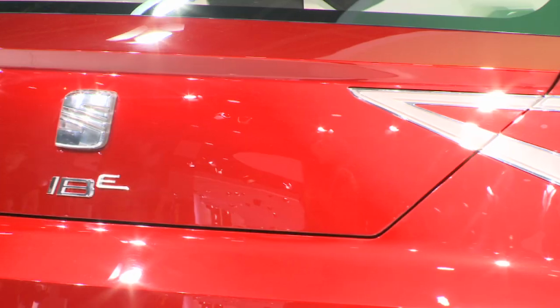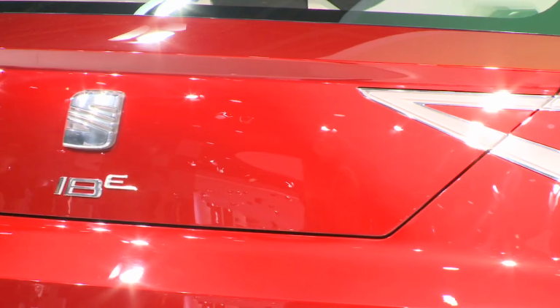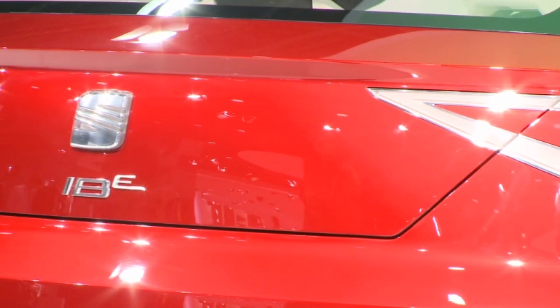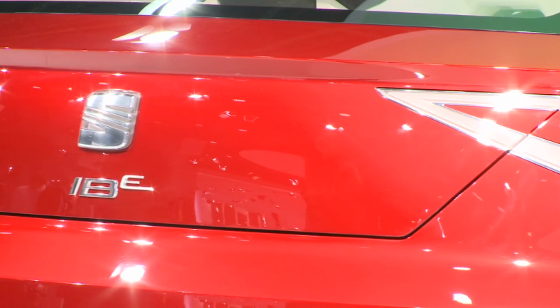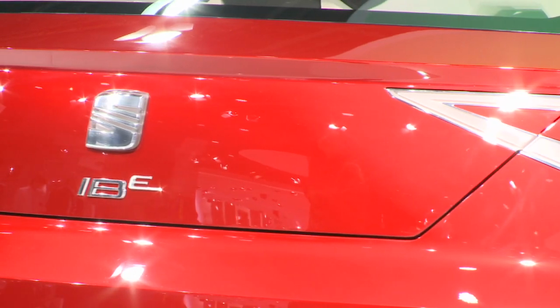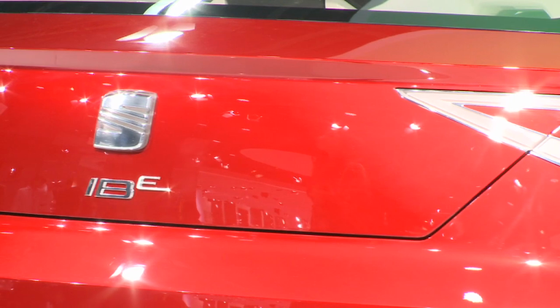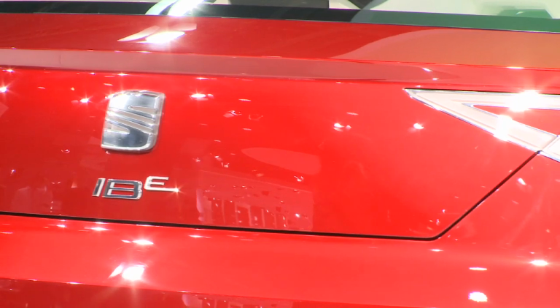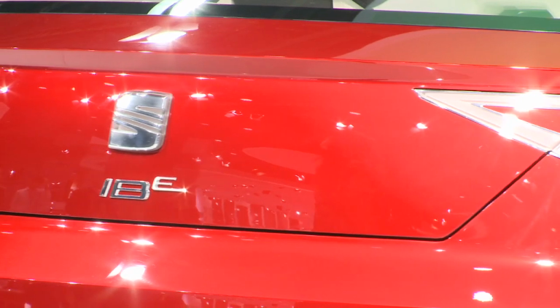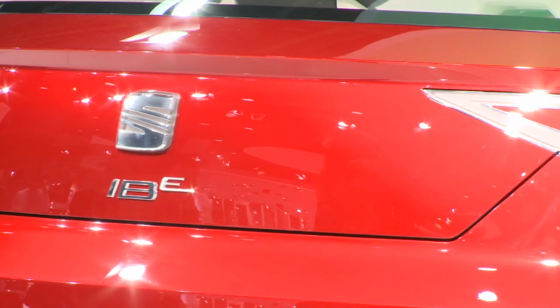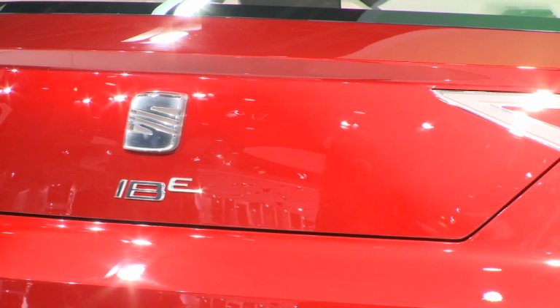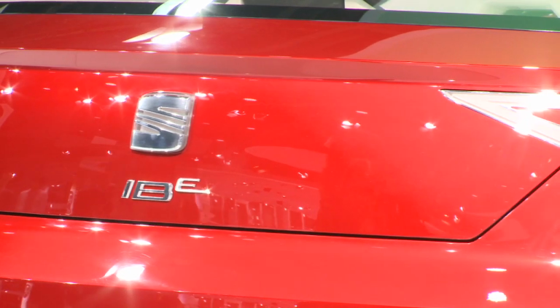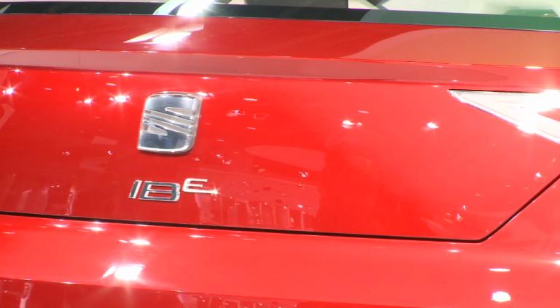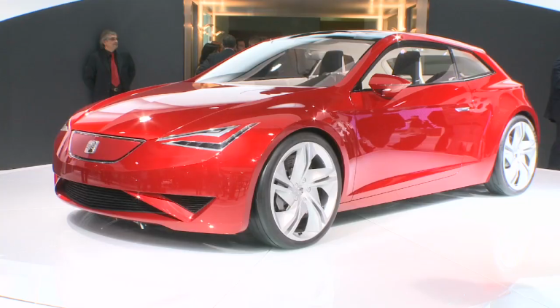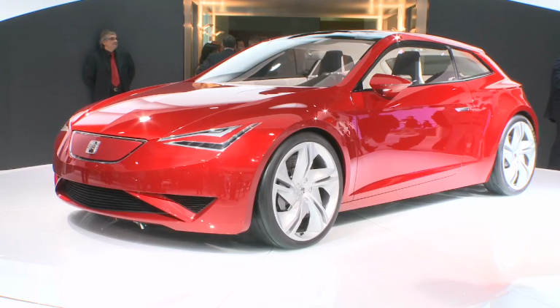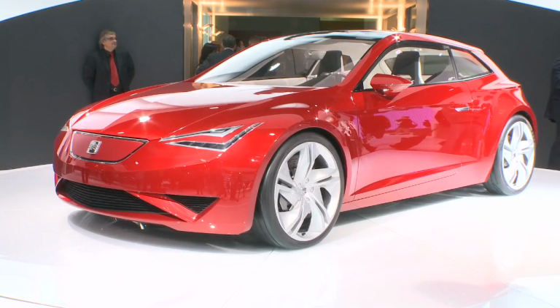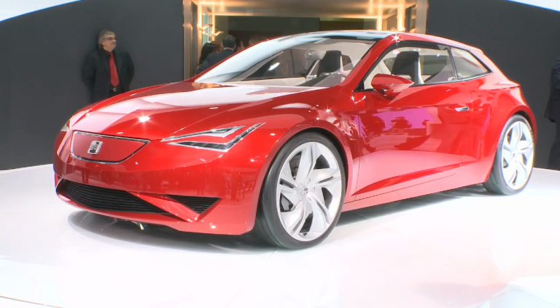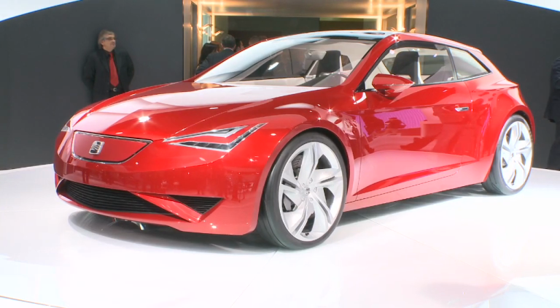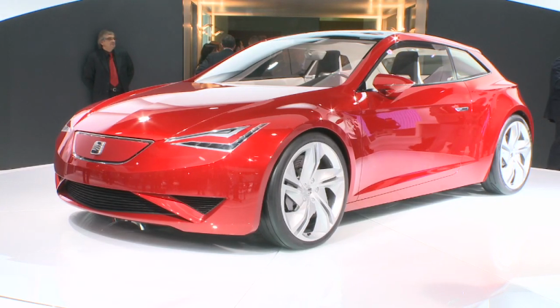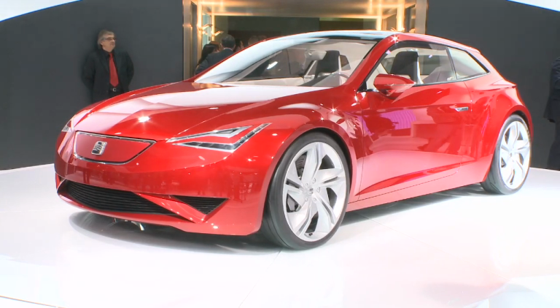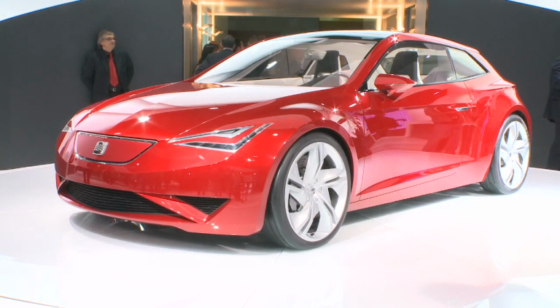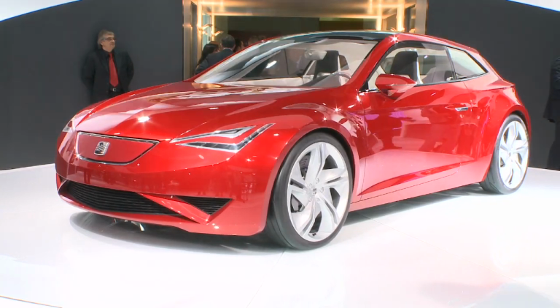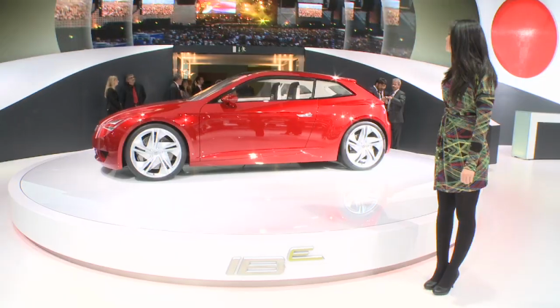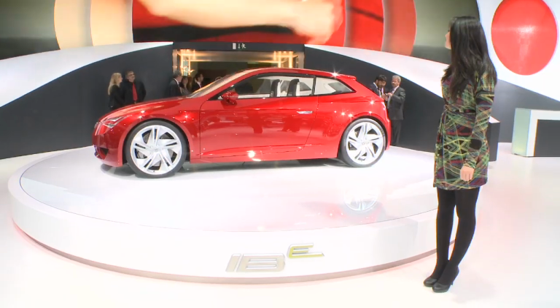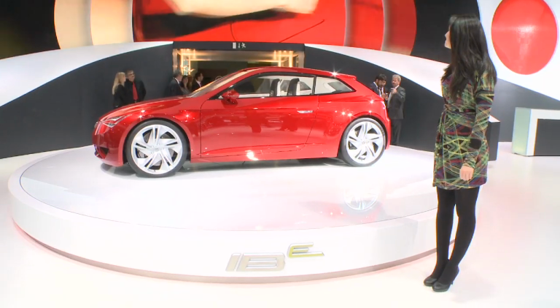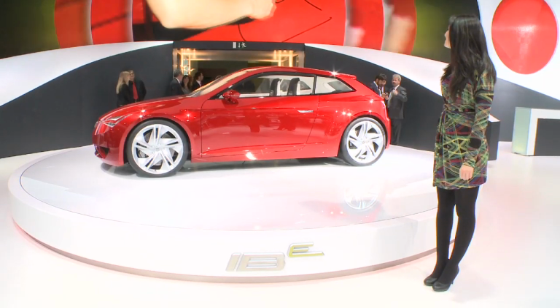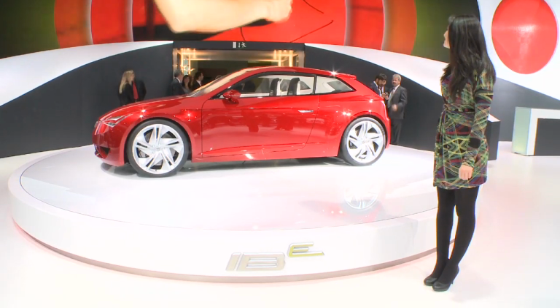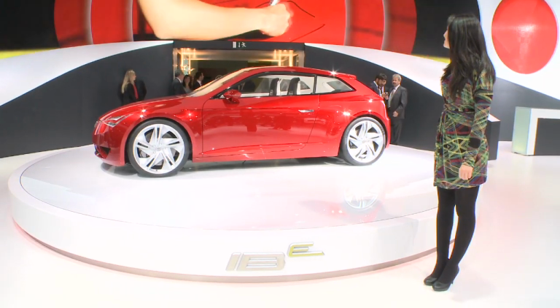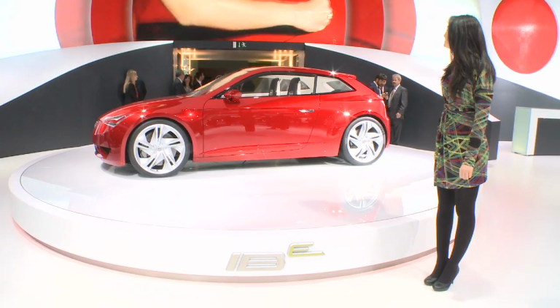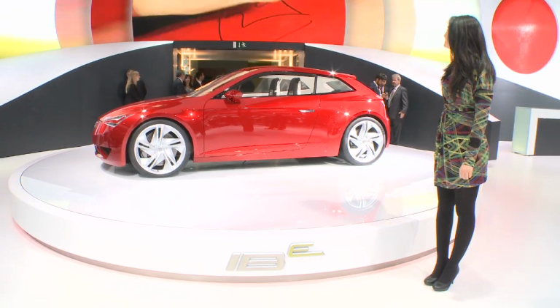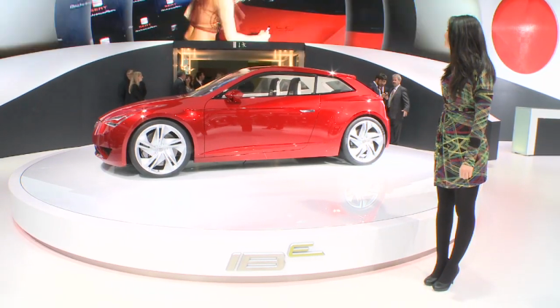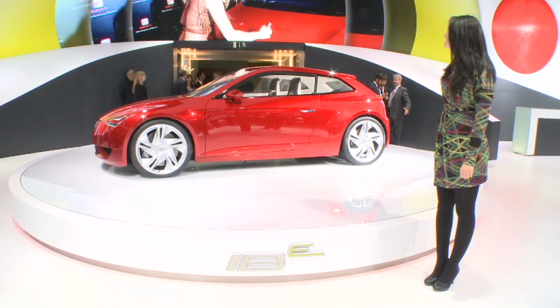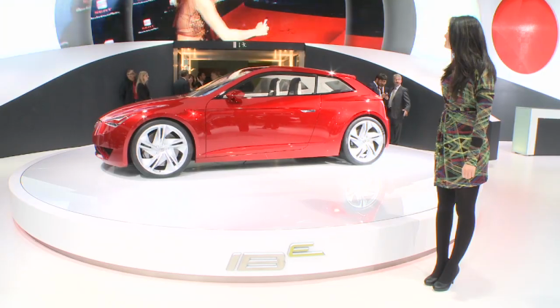There's no production date yet for the IBE, but Seat says it gives a good idea of what next generation models will look like.